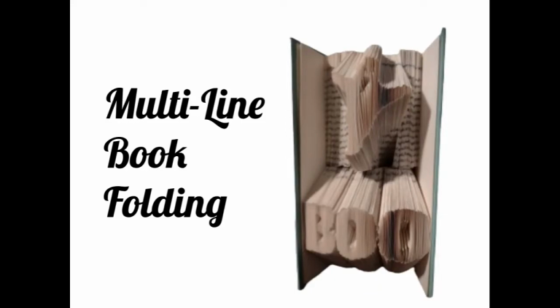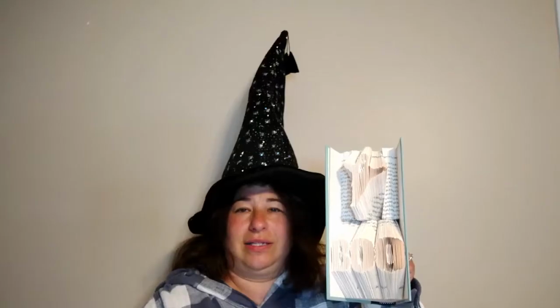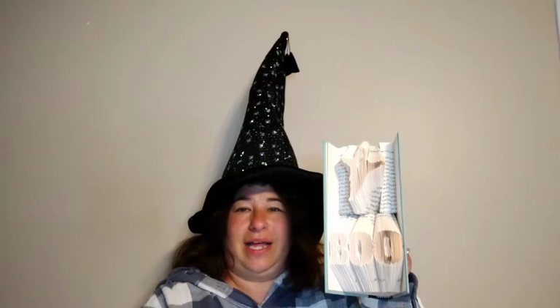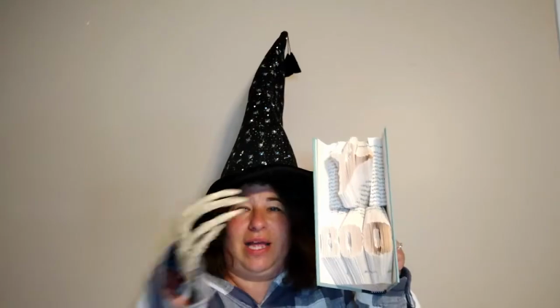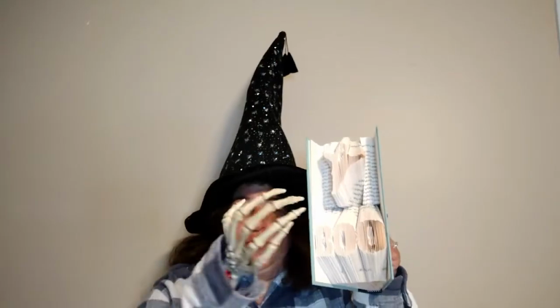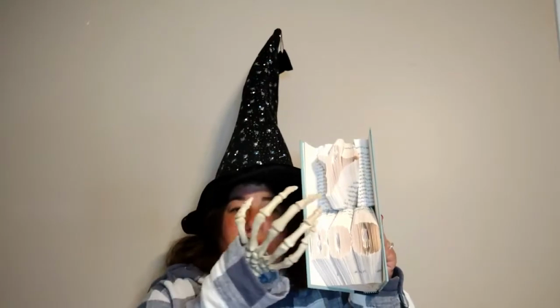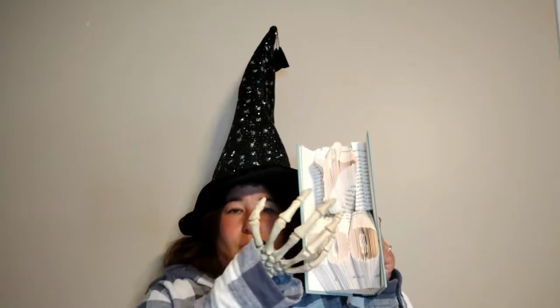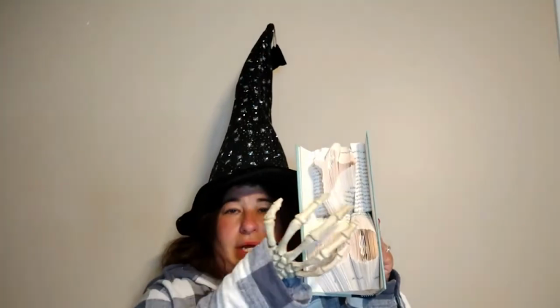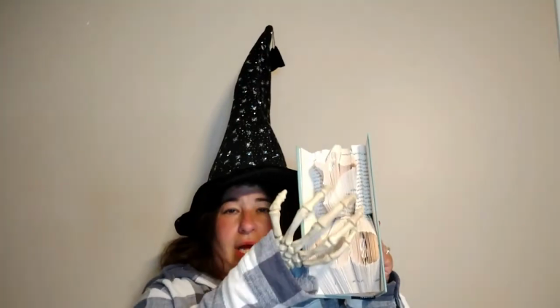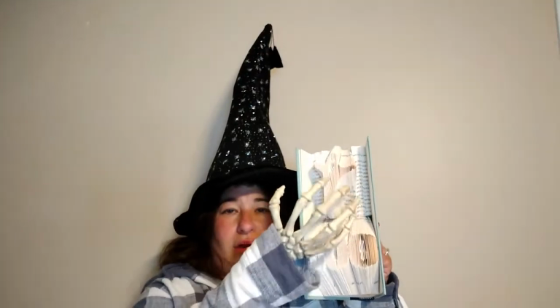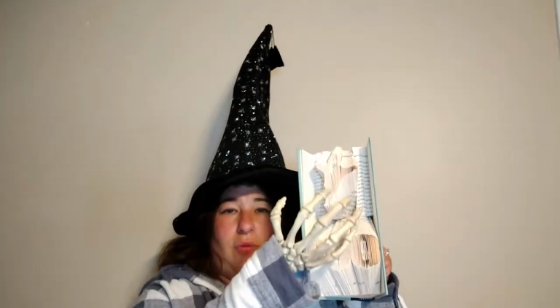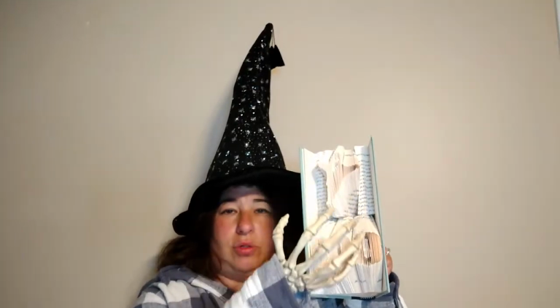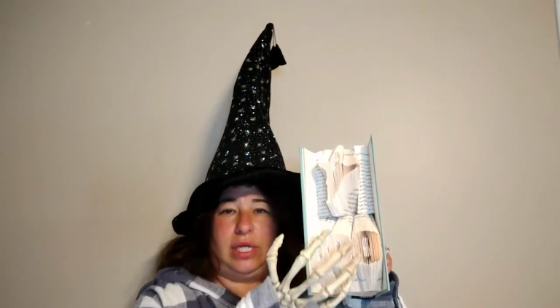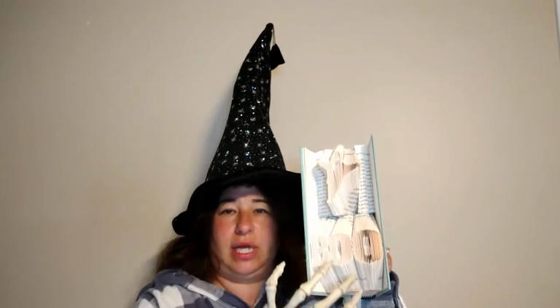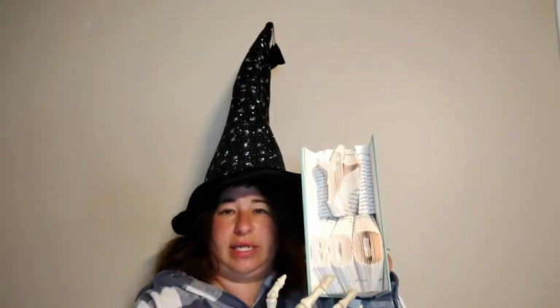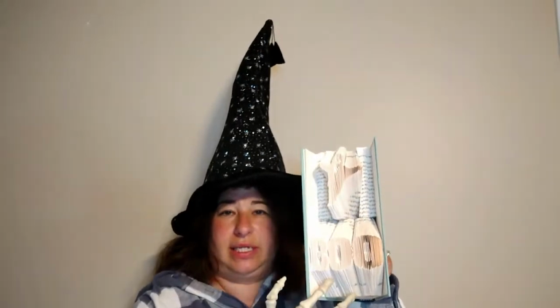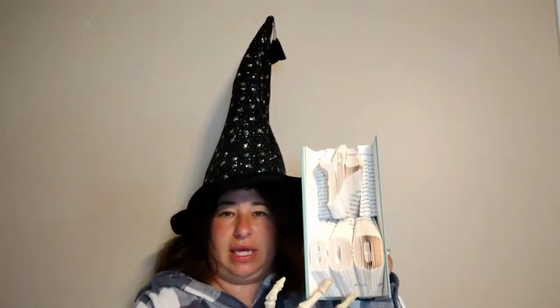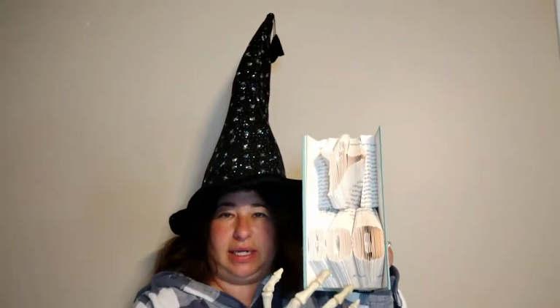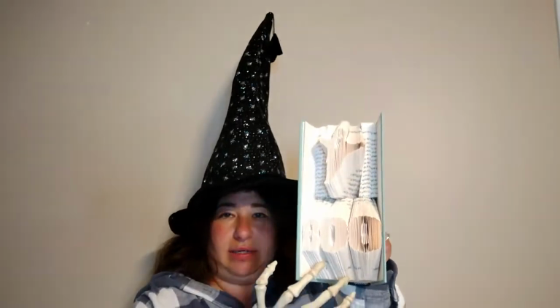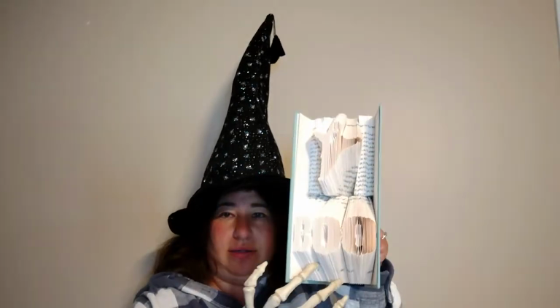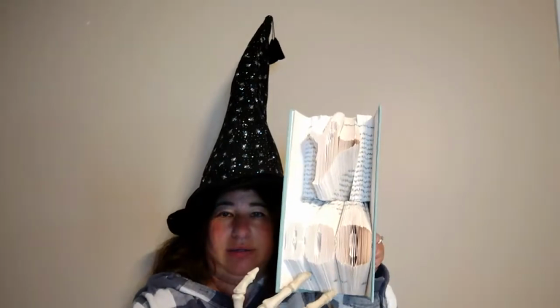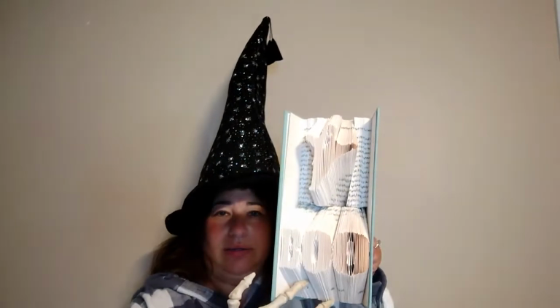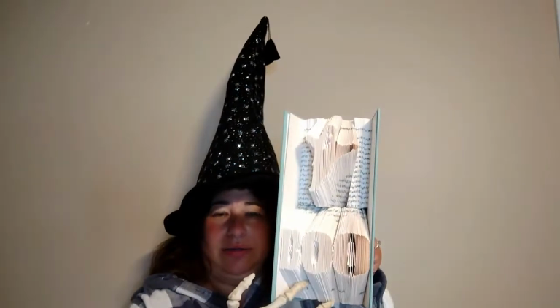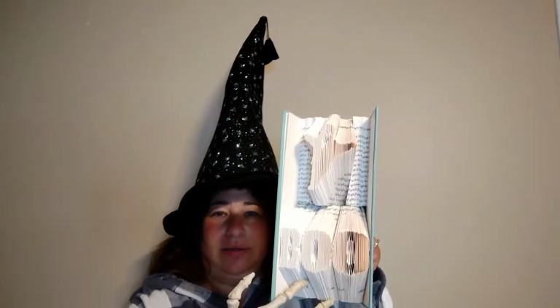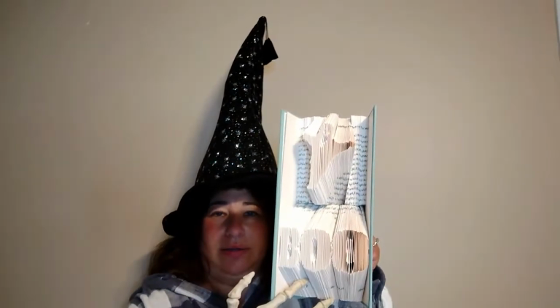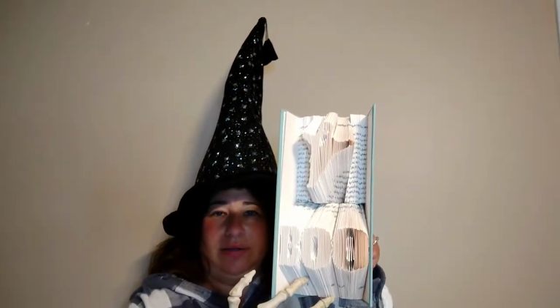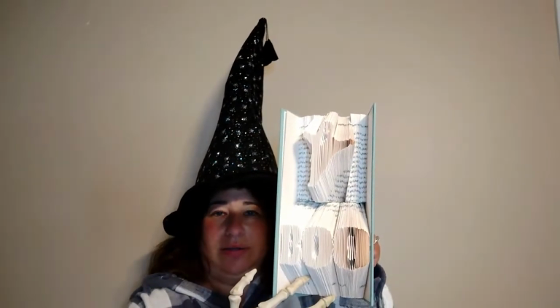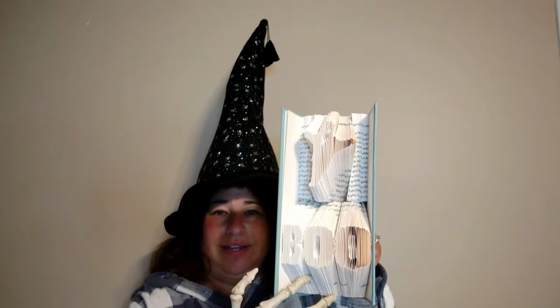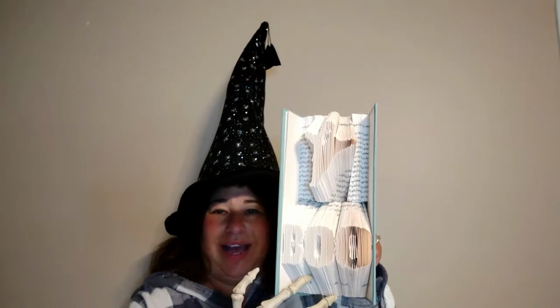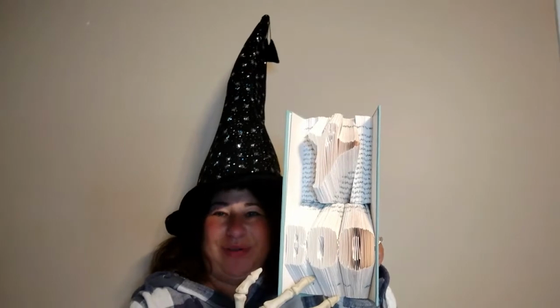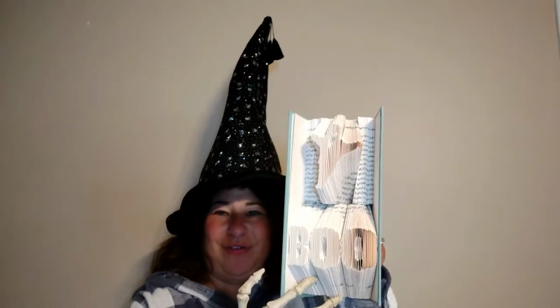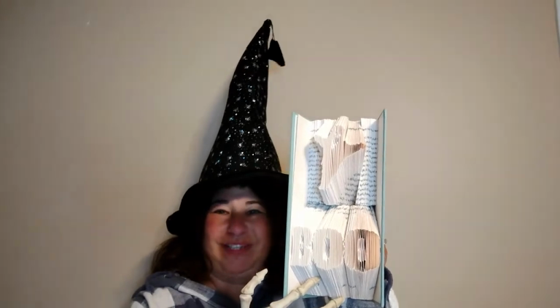Today we'll be working on our multi-line design. Happy folding!